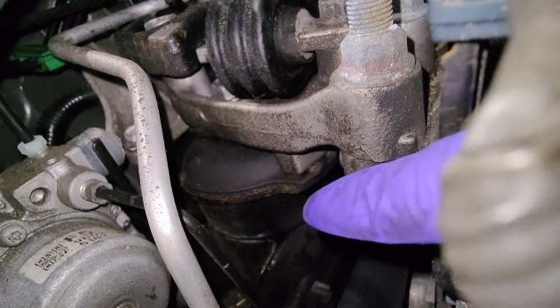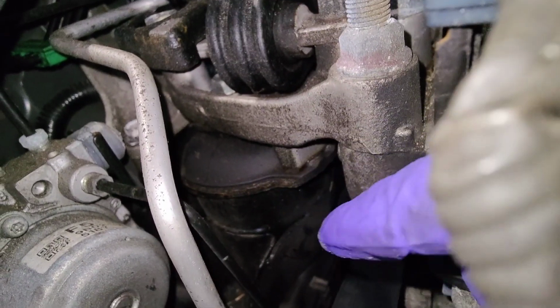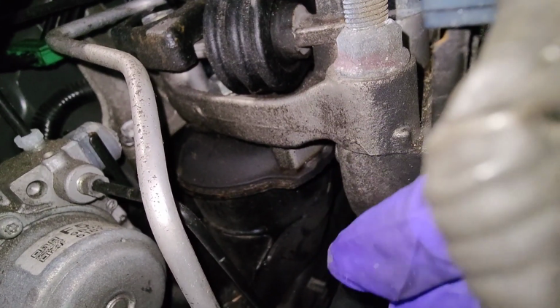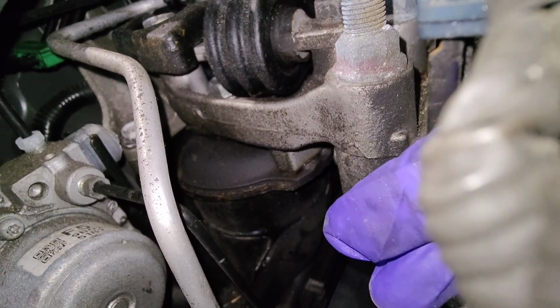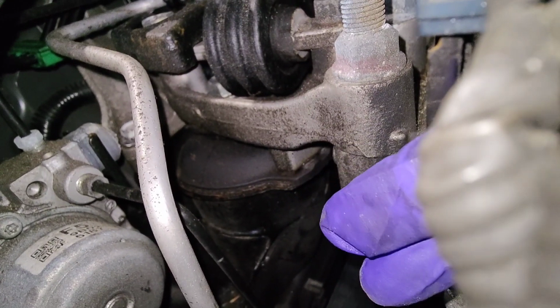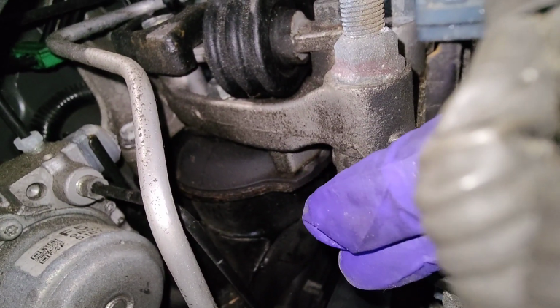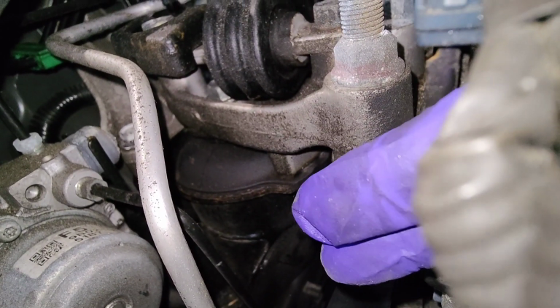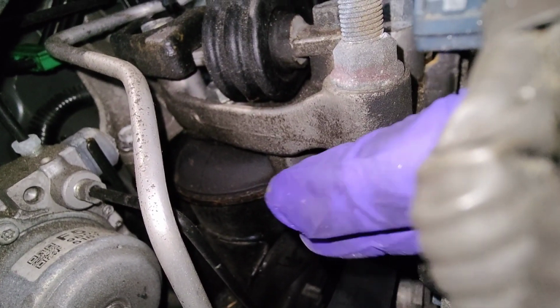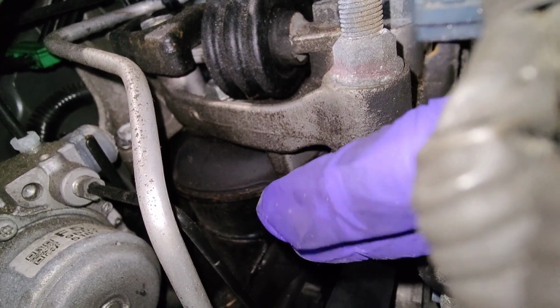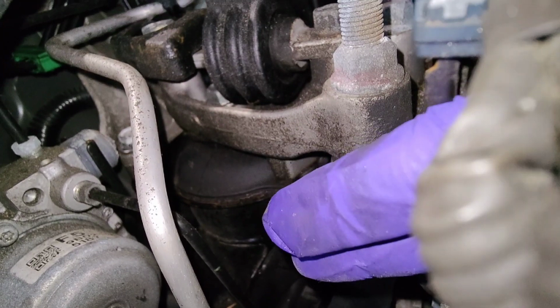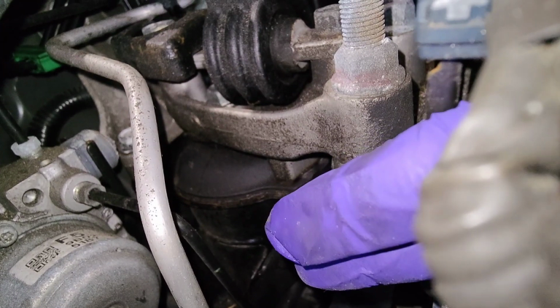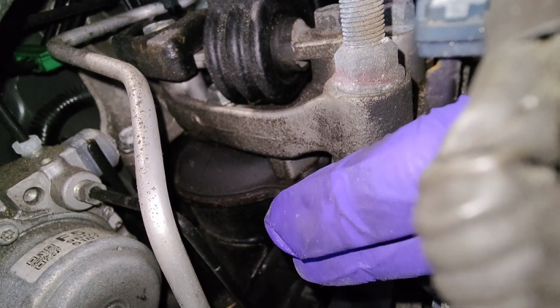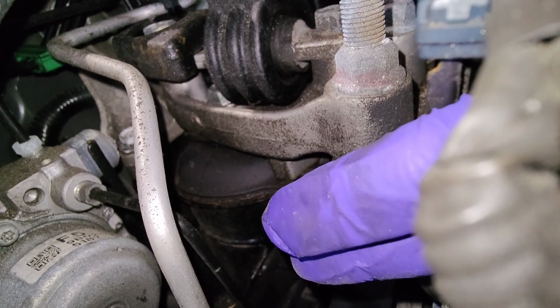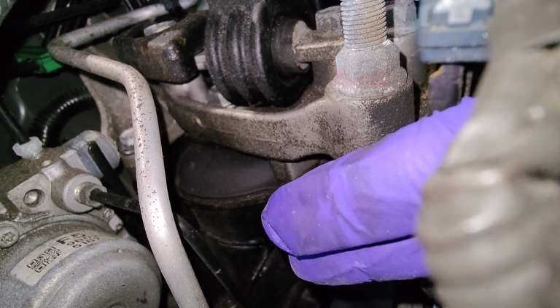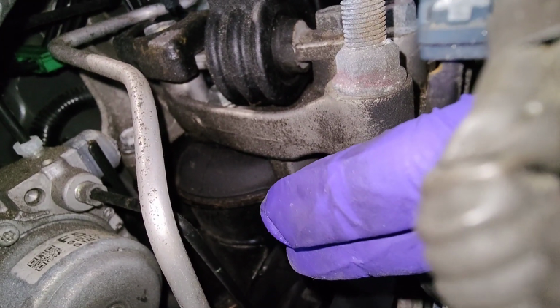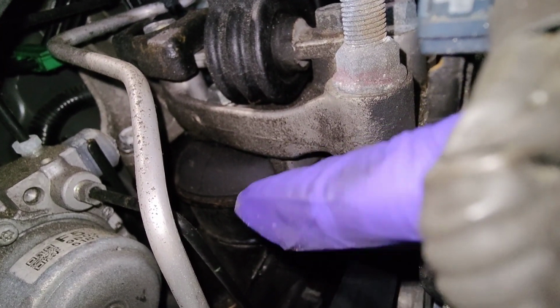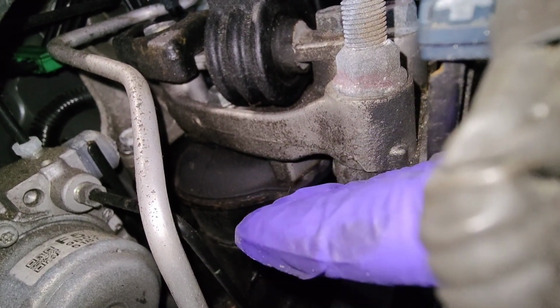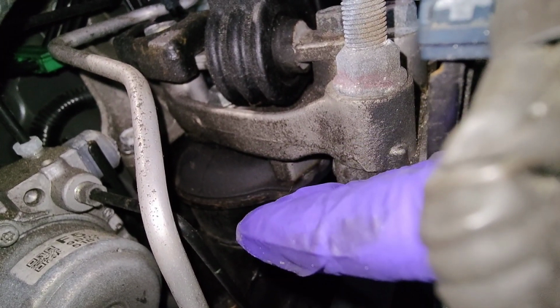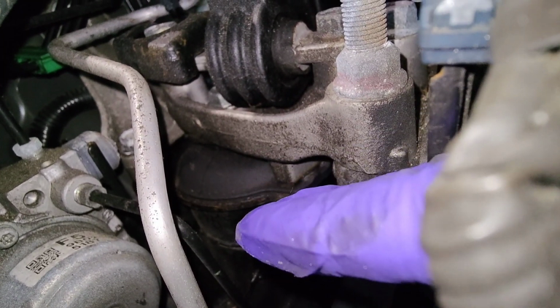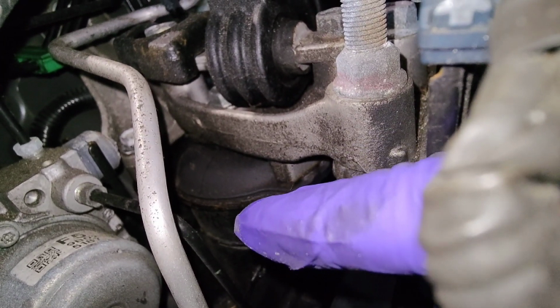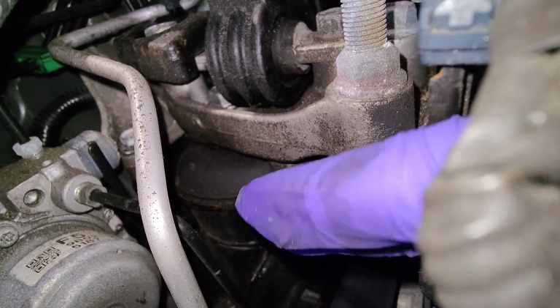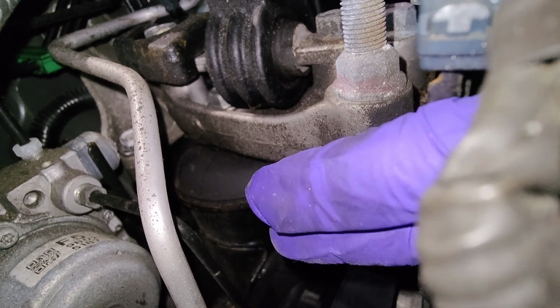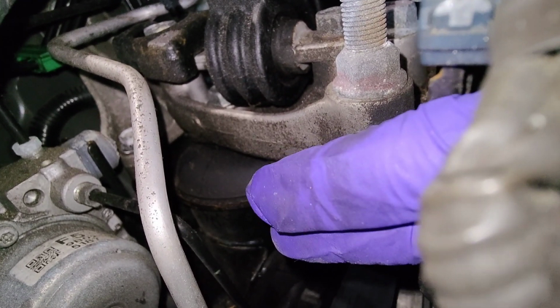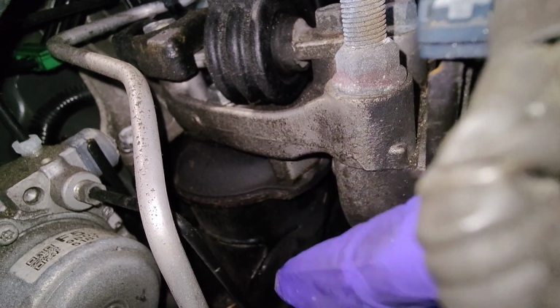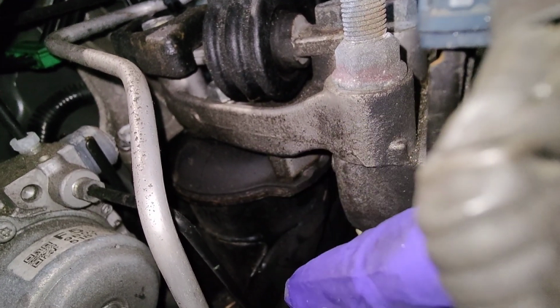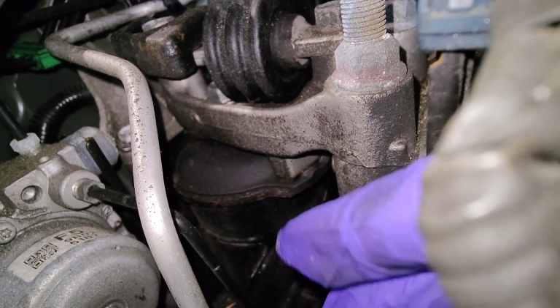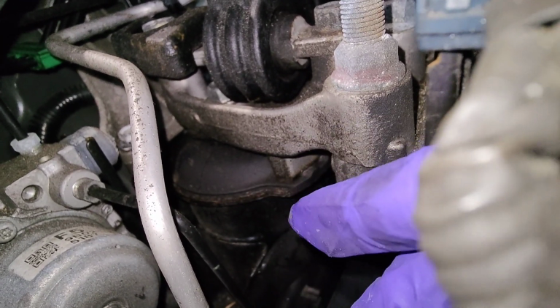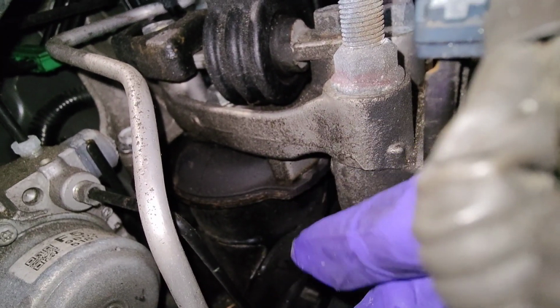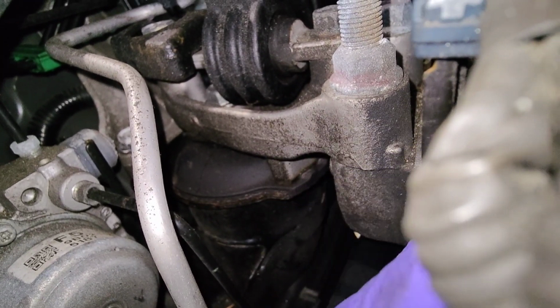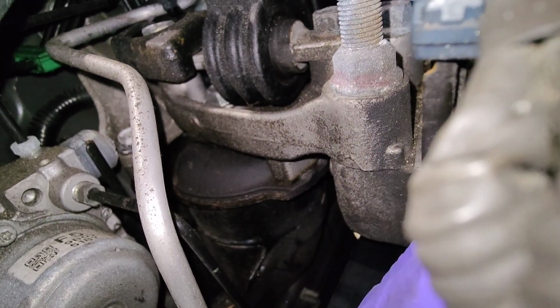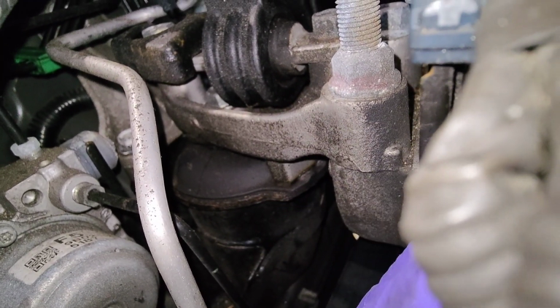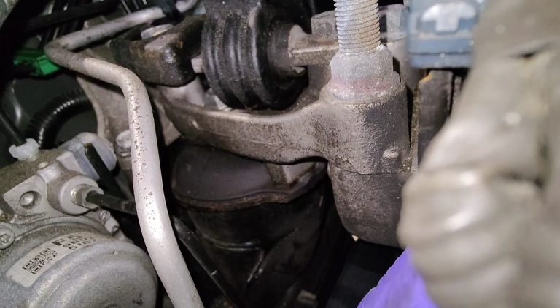And as you put it in drive or reverse, the engine kind of twists one way or the other, and it makes it even louder.